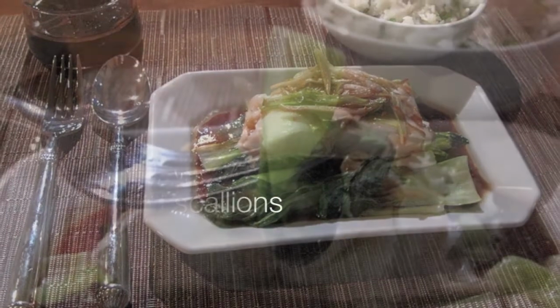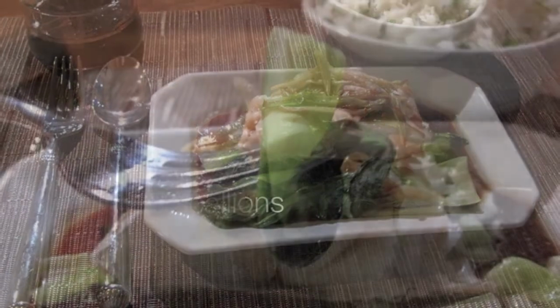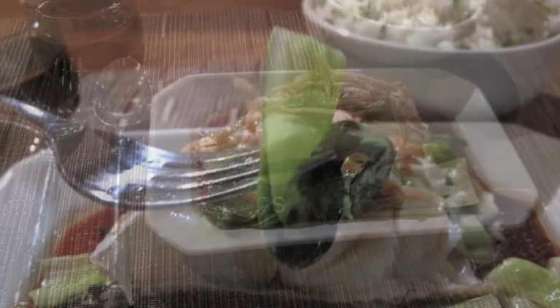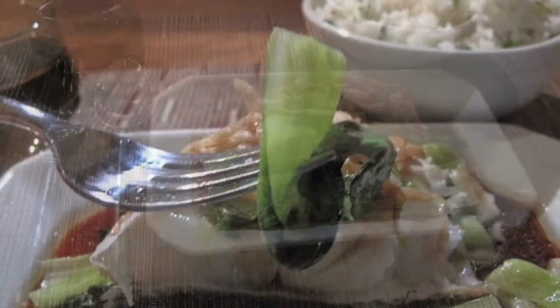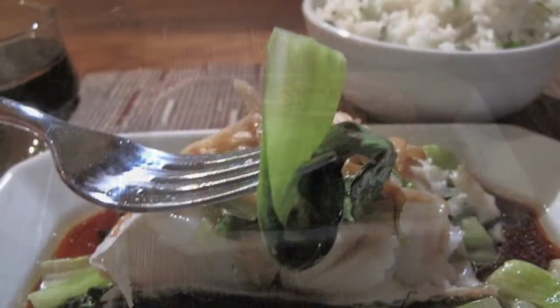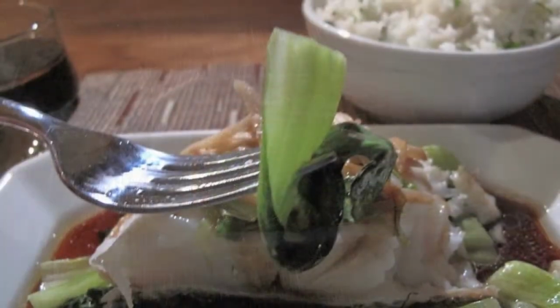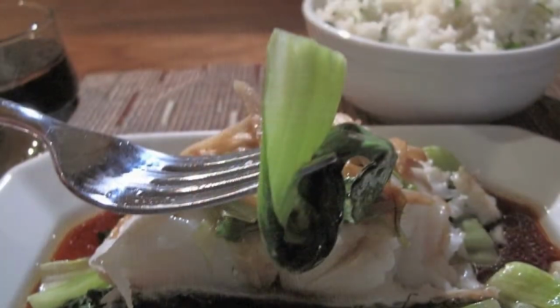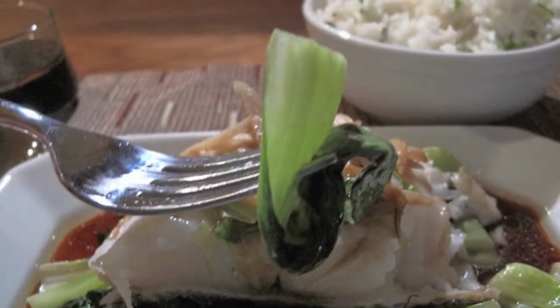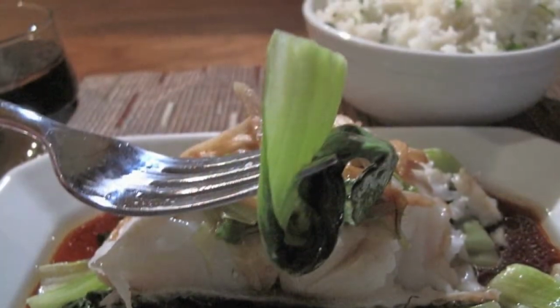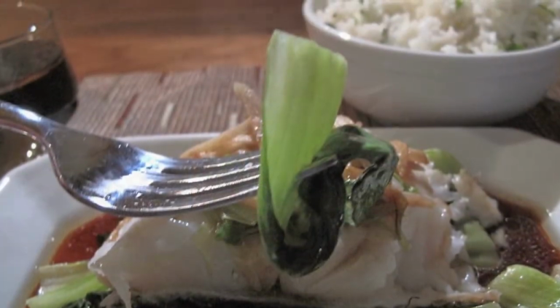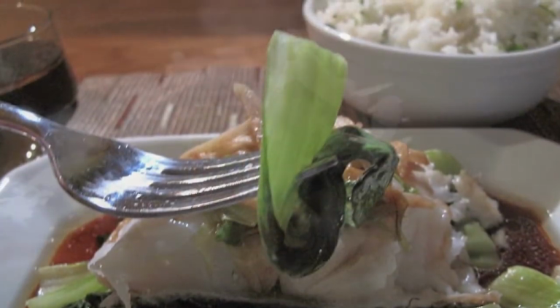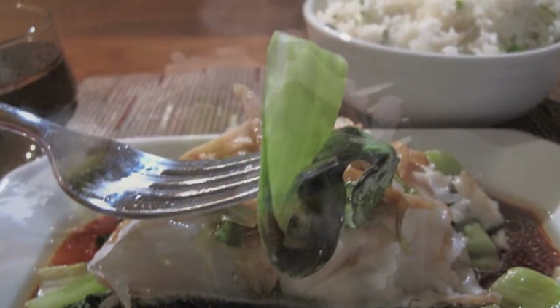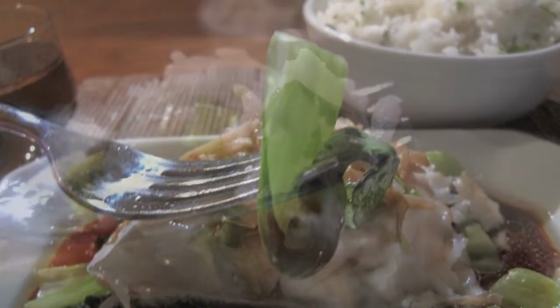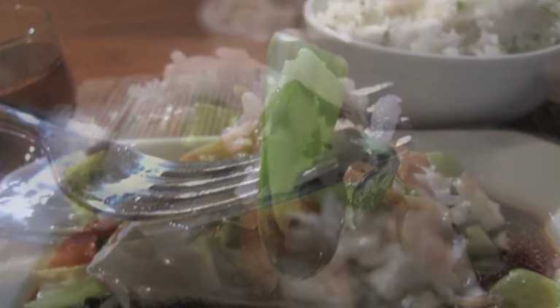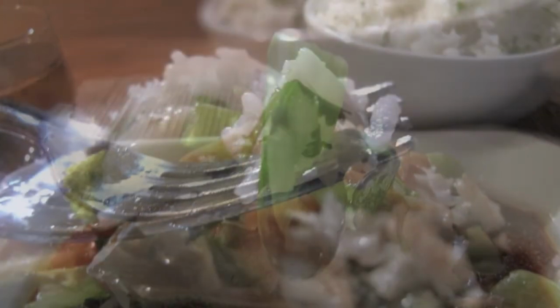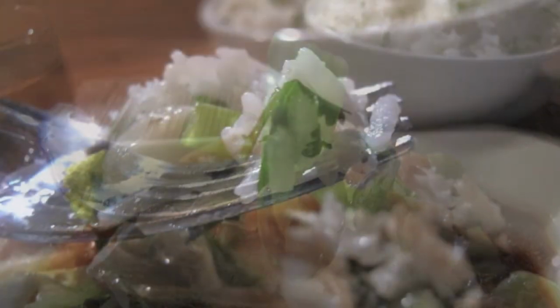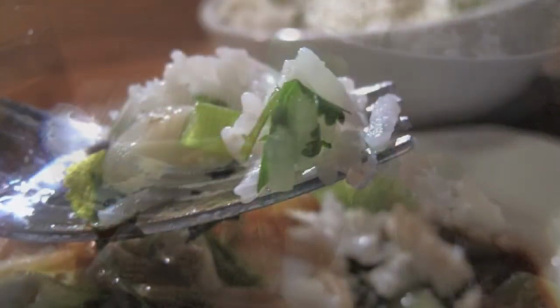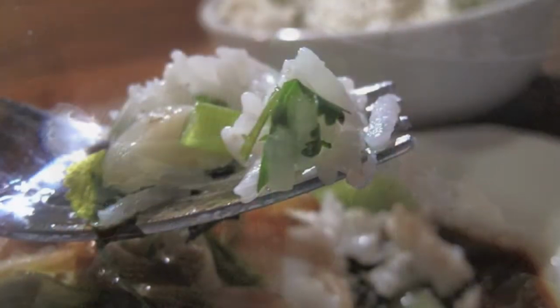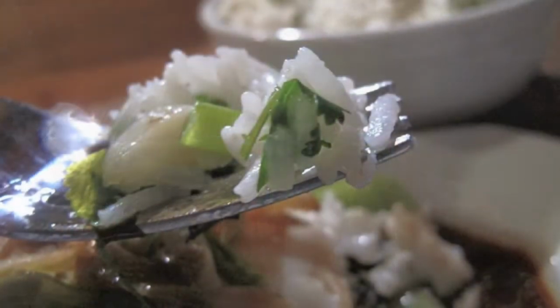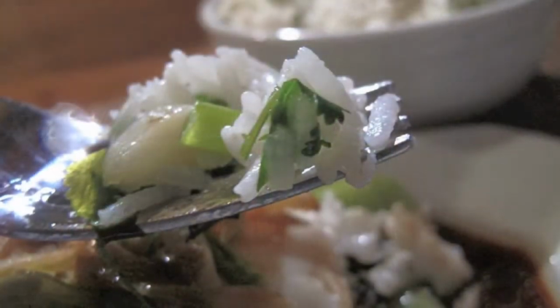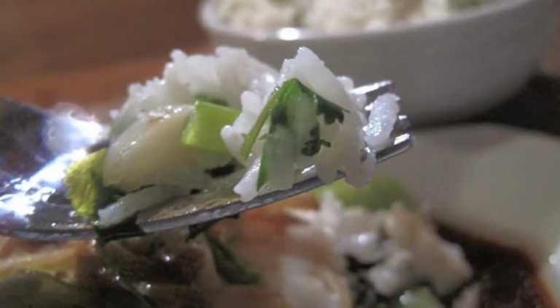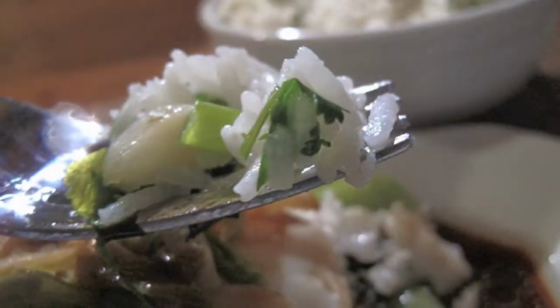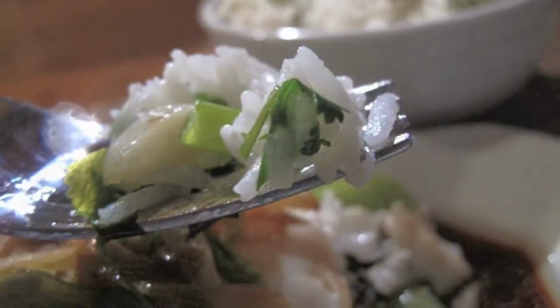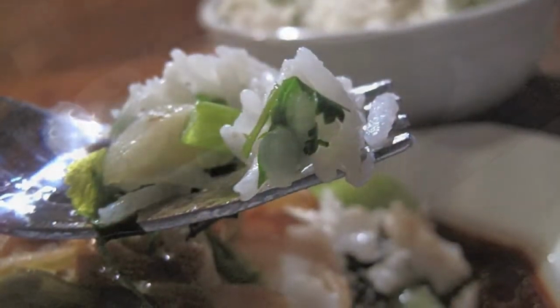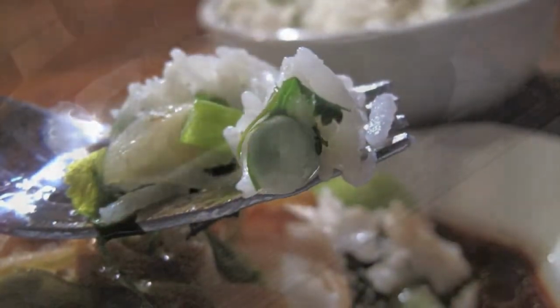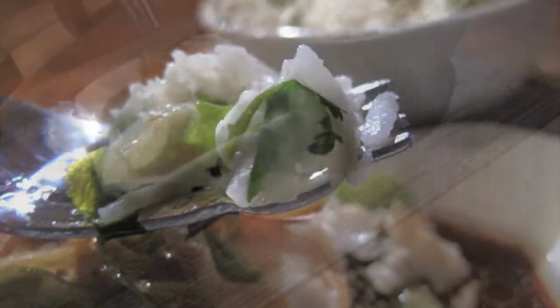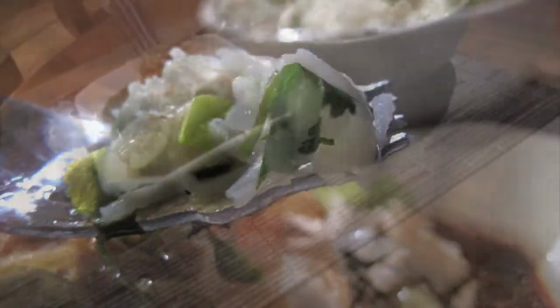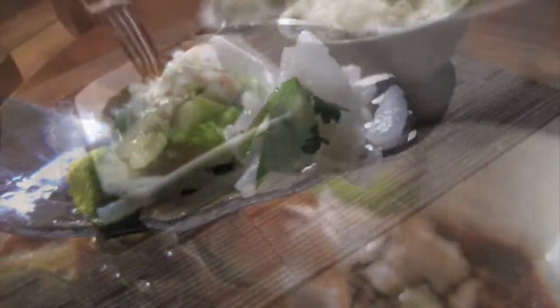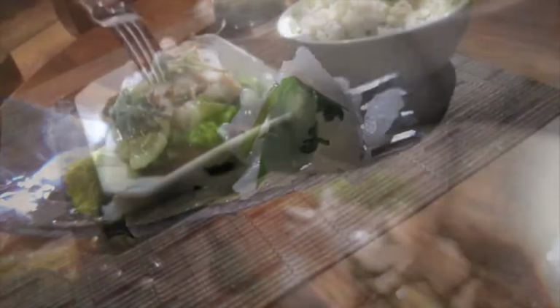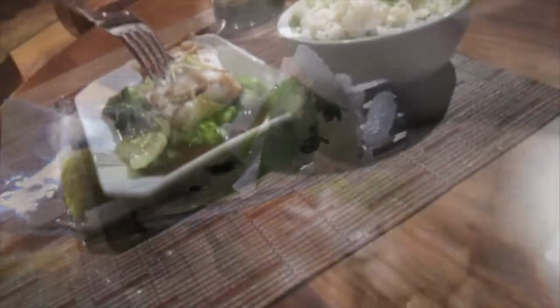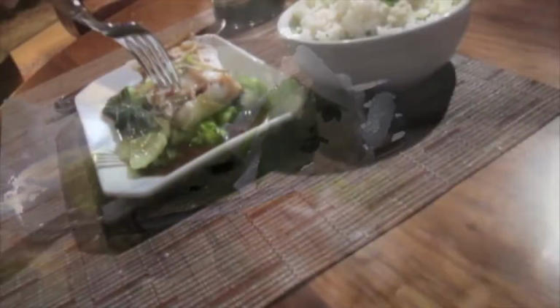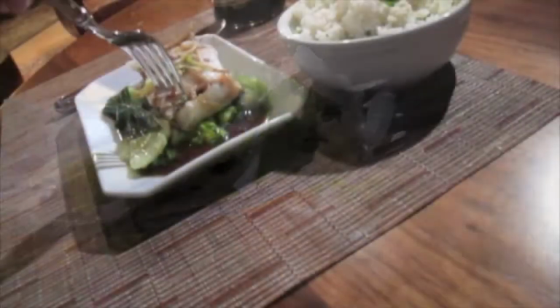You can make rice, you can make noodles — whatever kind of side dish you like with it. Enjoy!